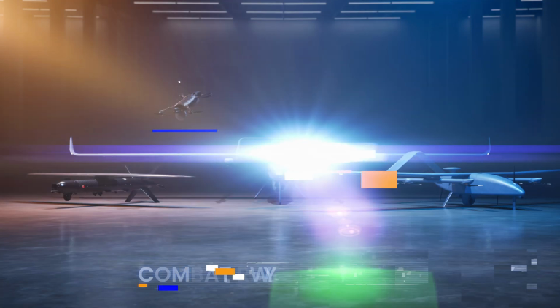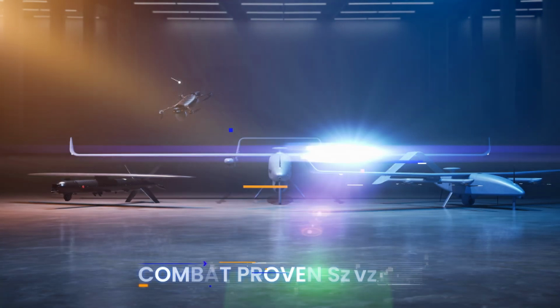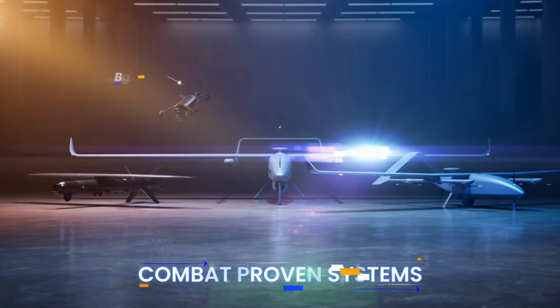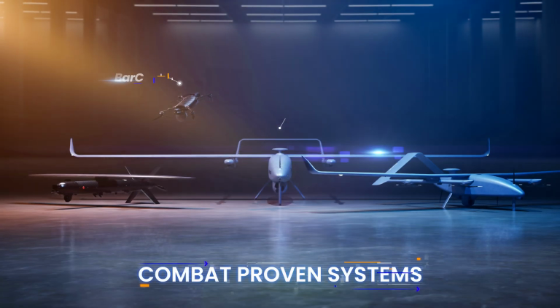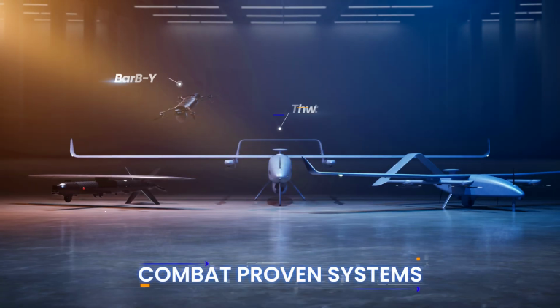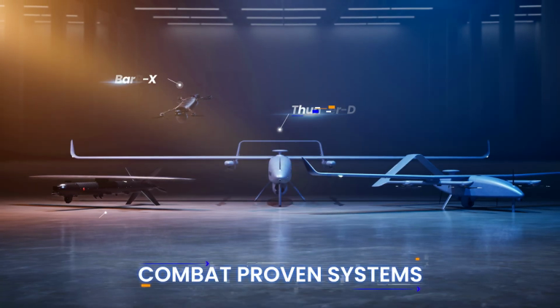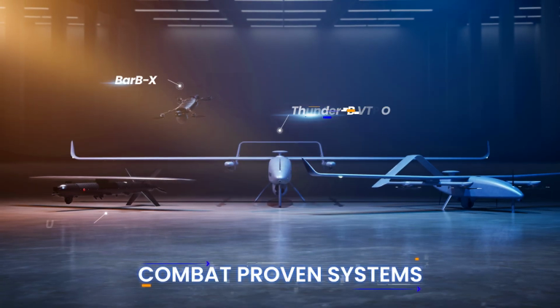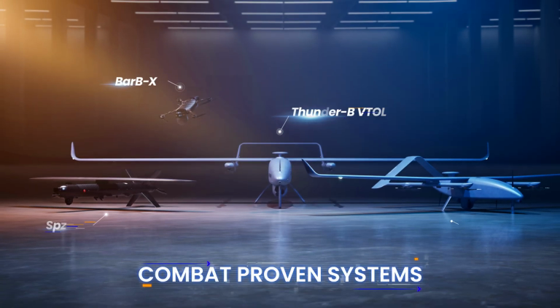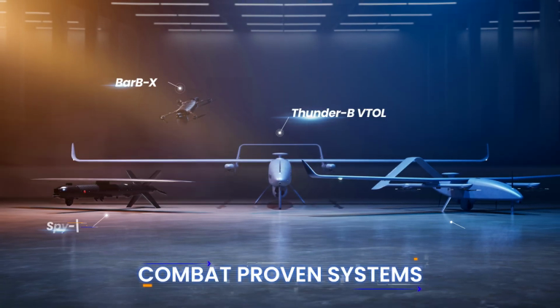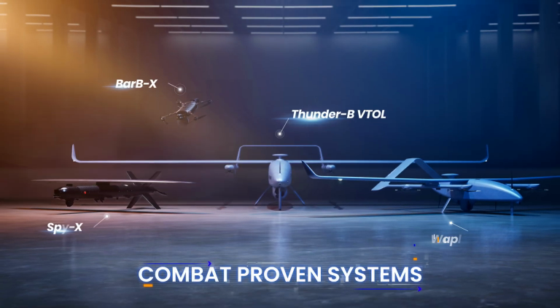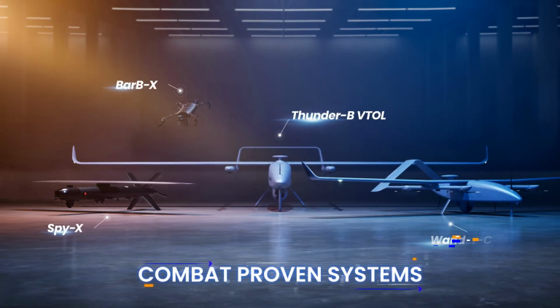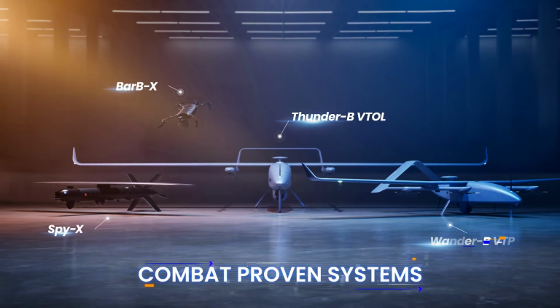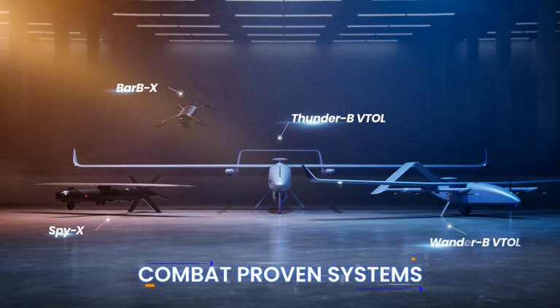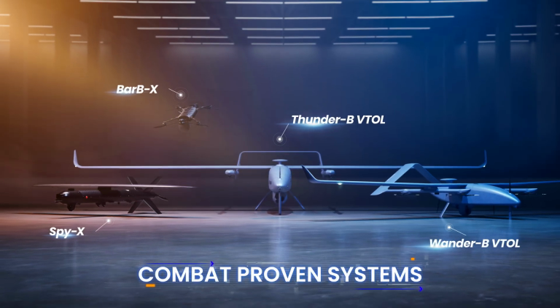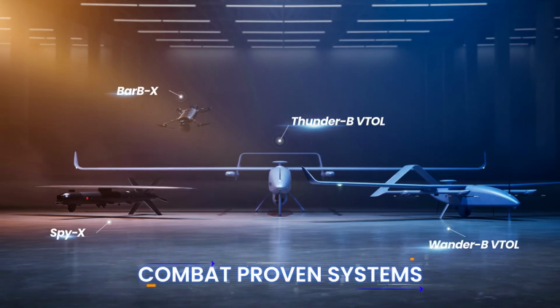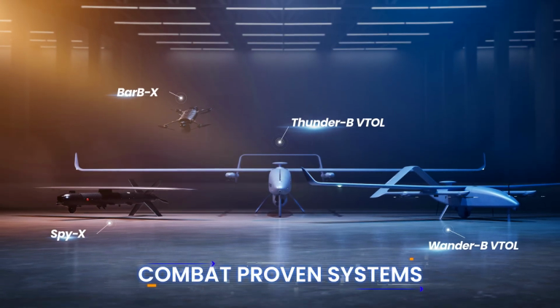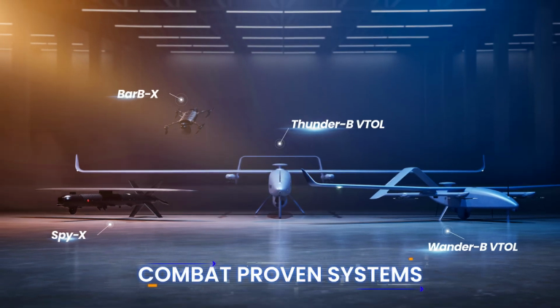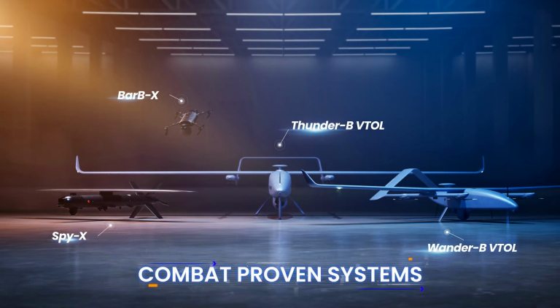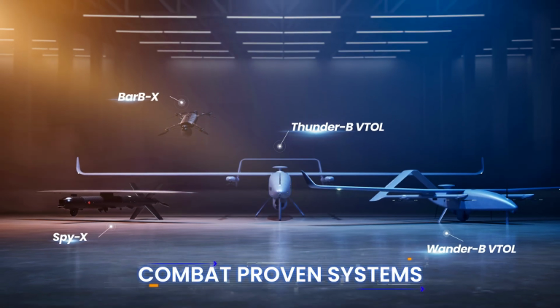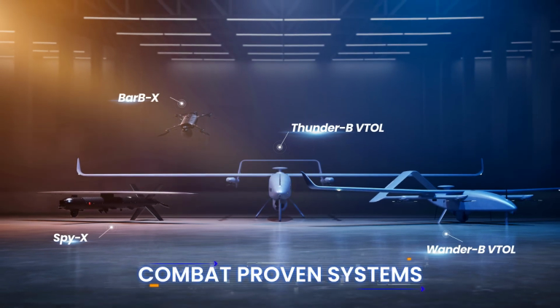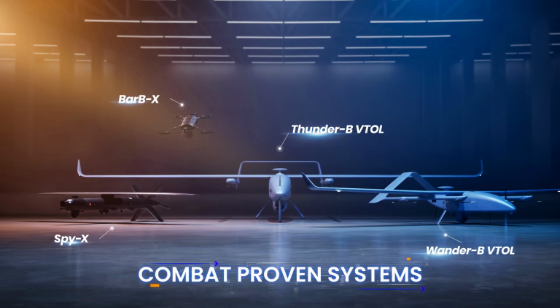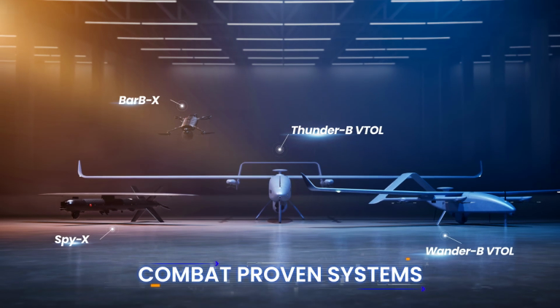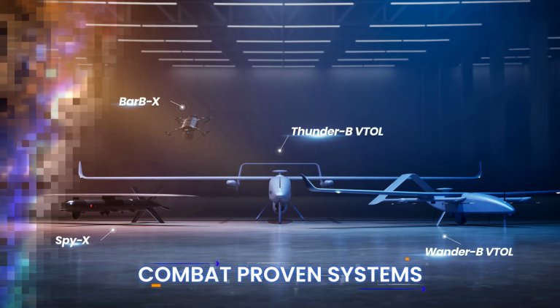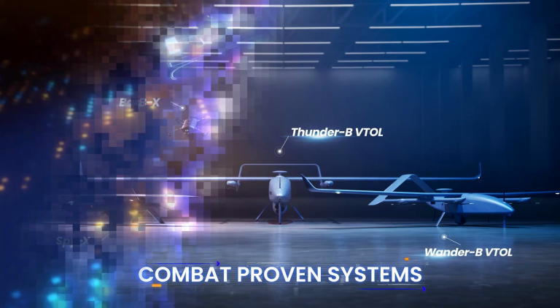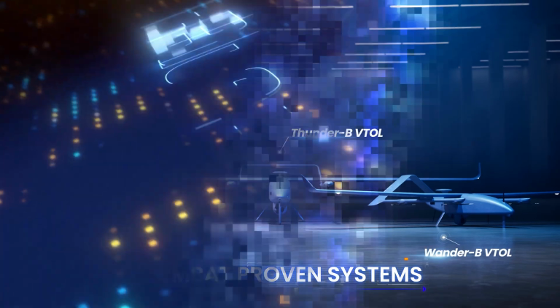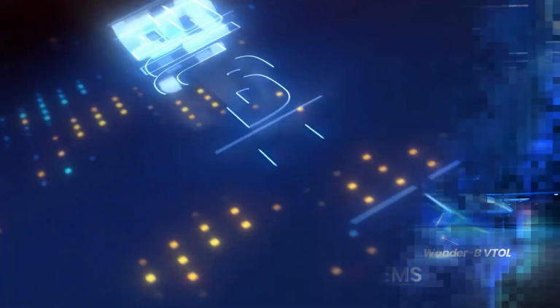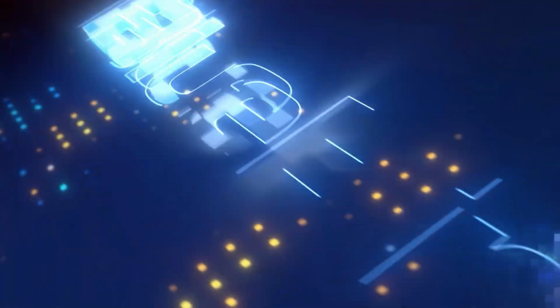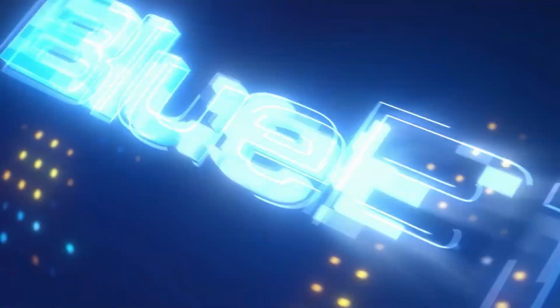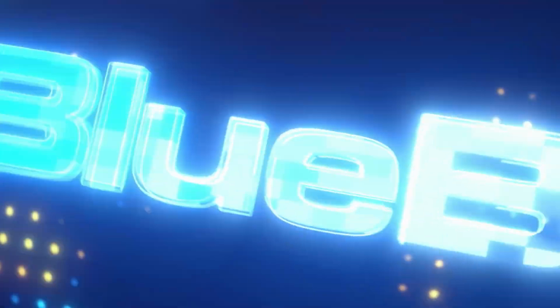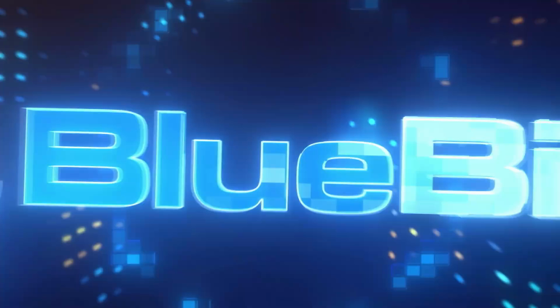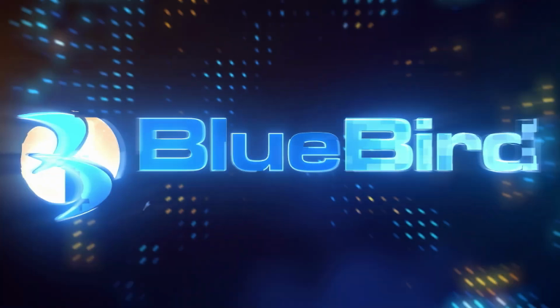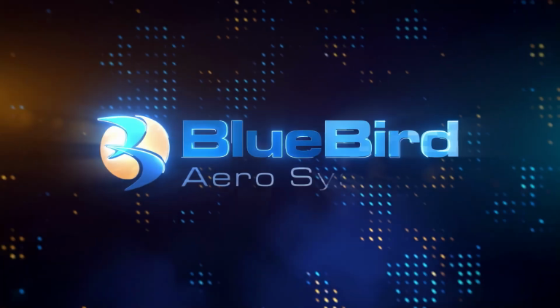Your own tactical air force. The multi-mission UAS family from Bluebird.